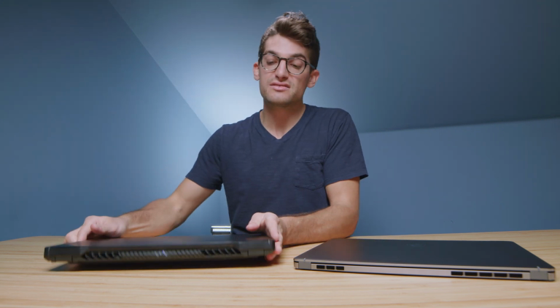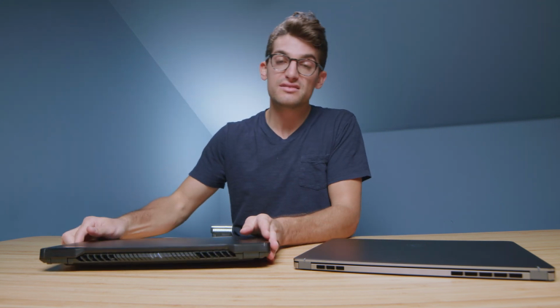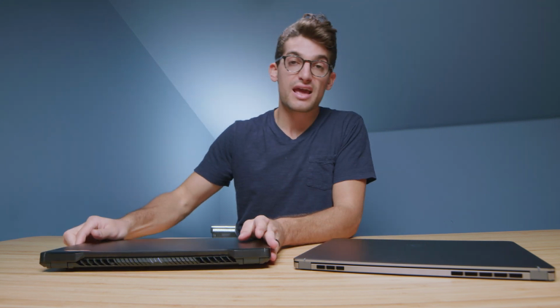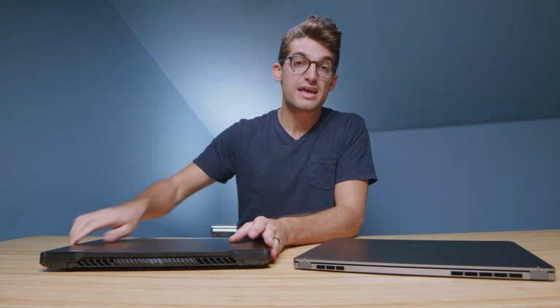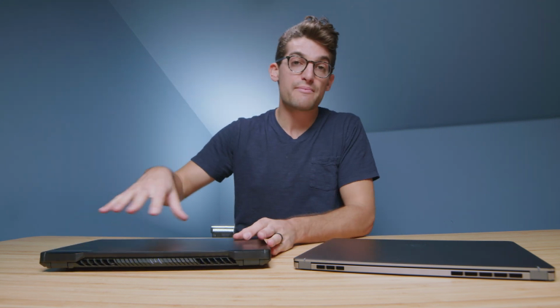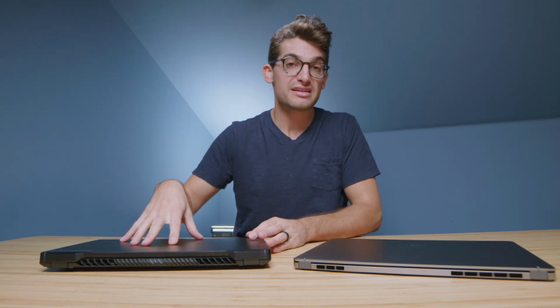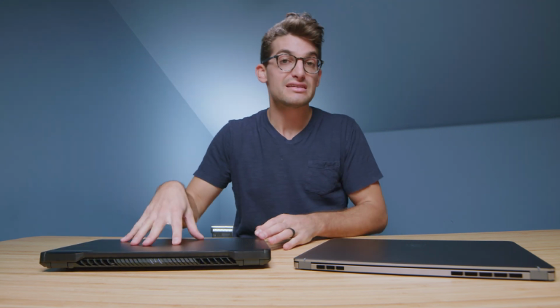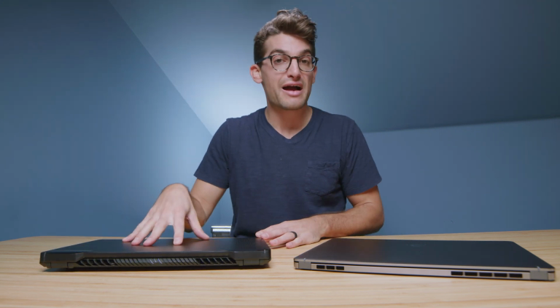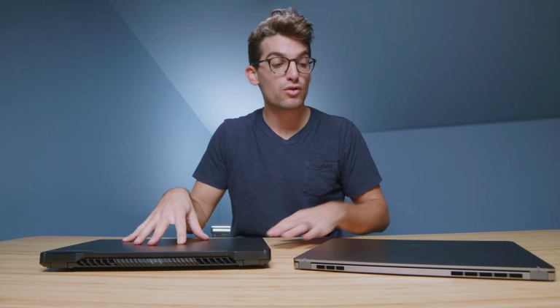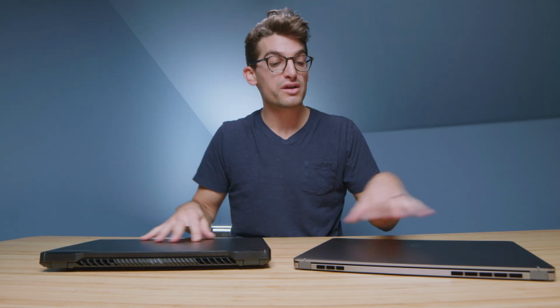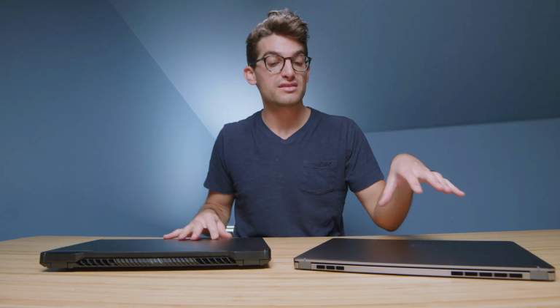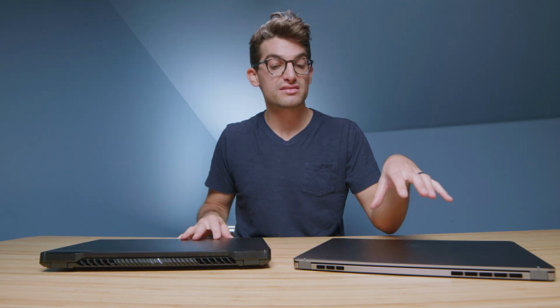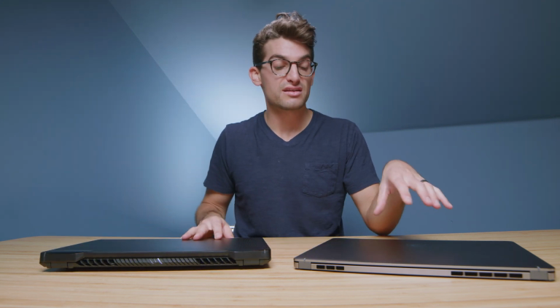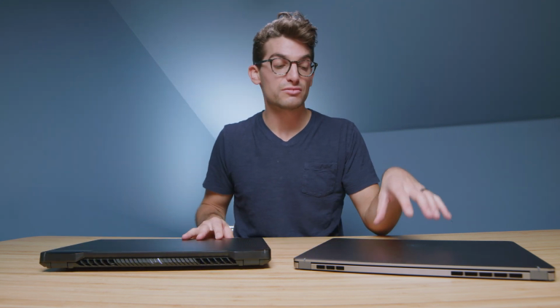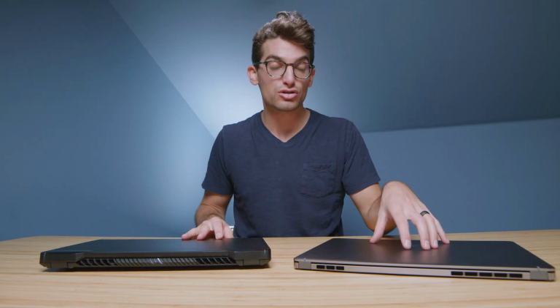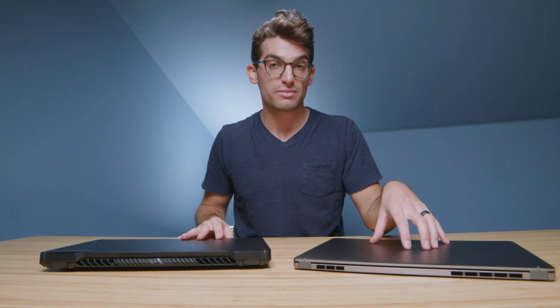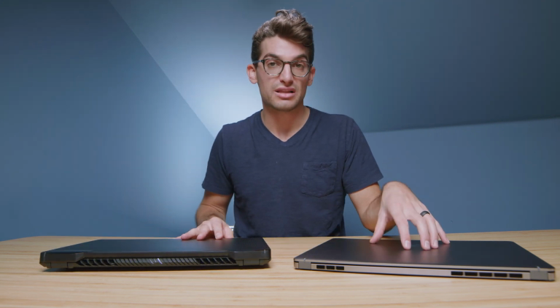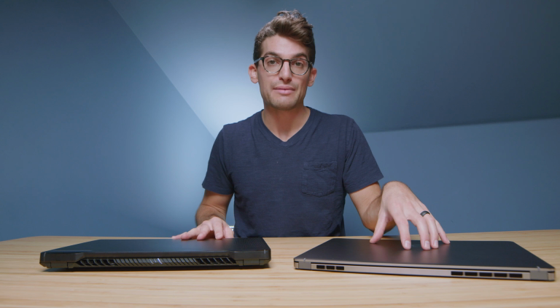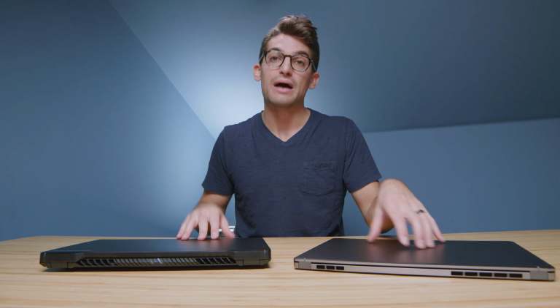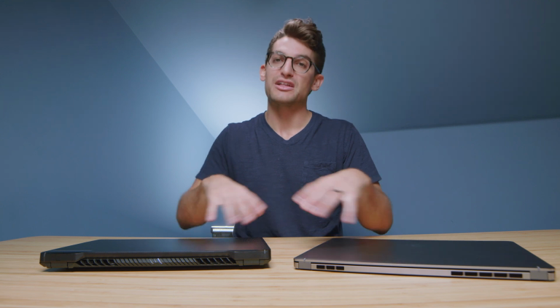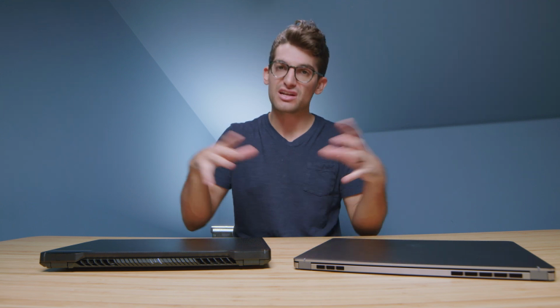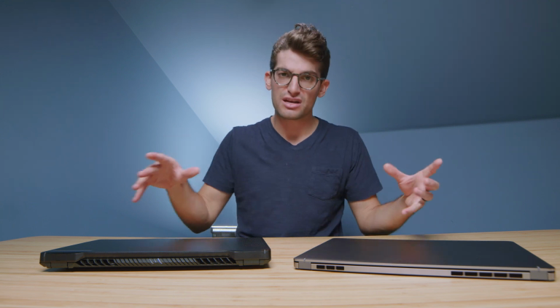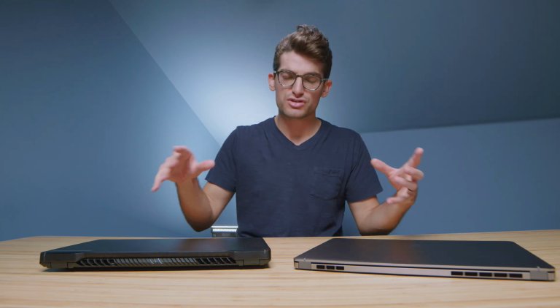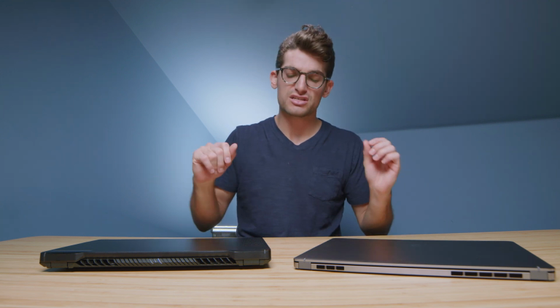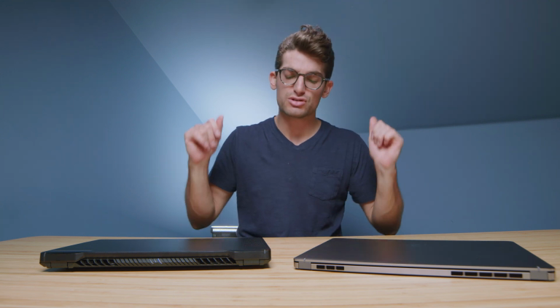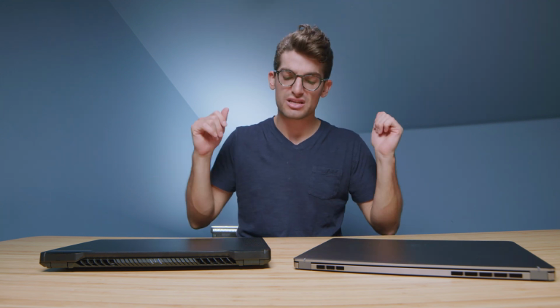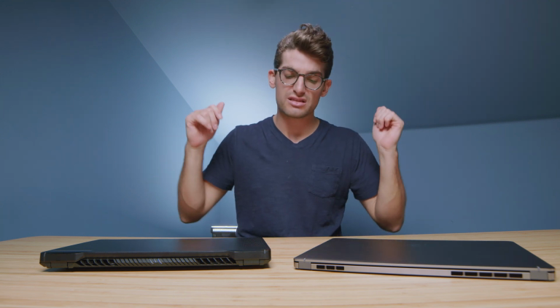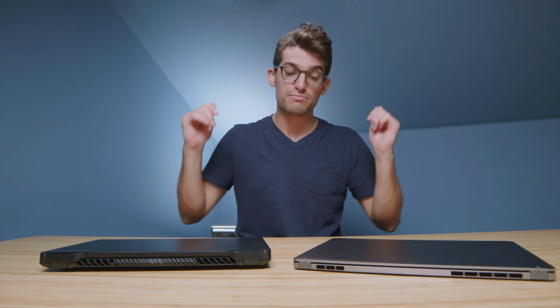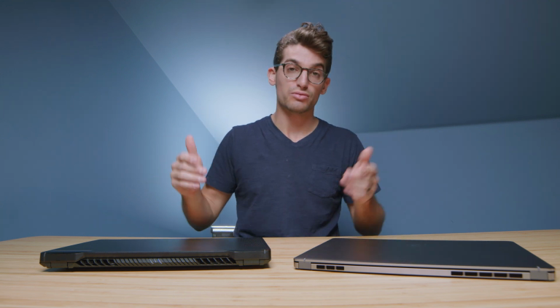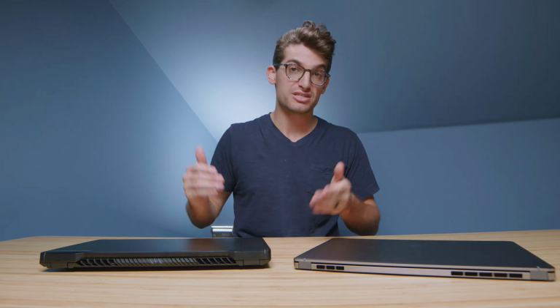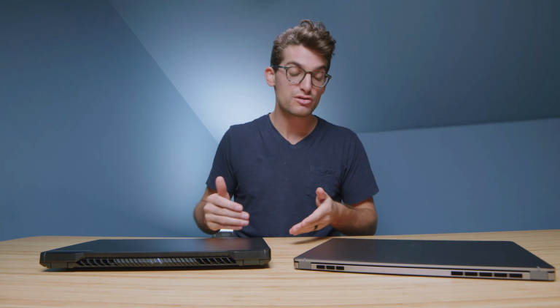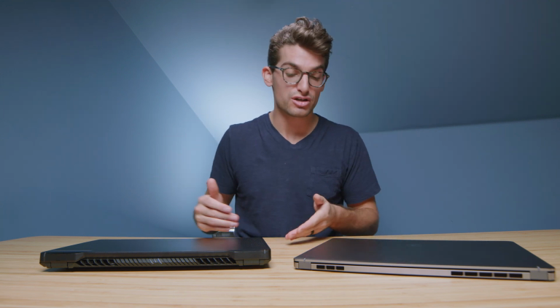This is a magnesium alloy laptop, and the other is aluminum — that's the key difference between the build materials.